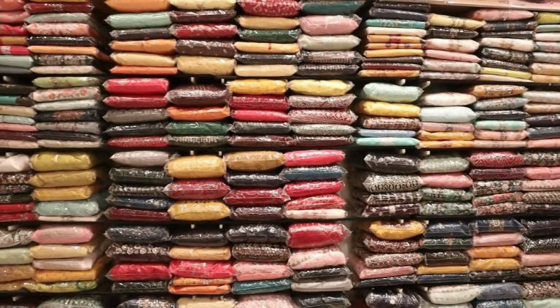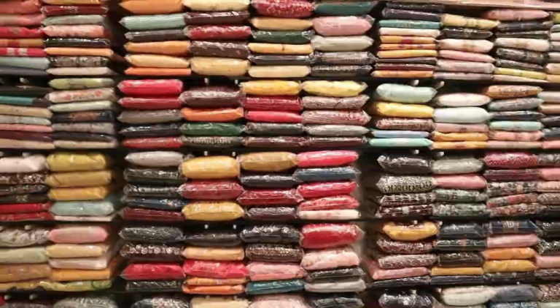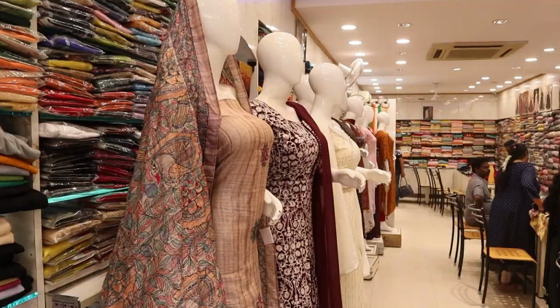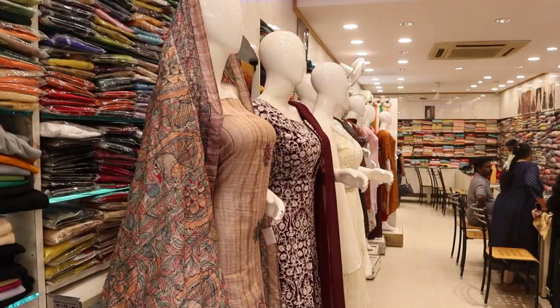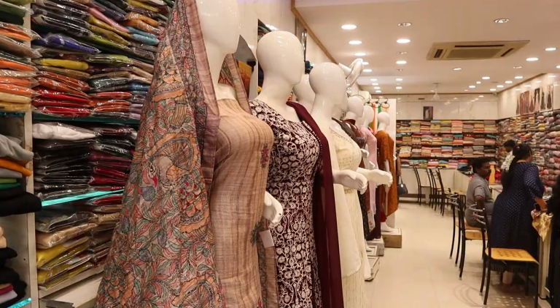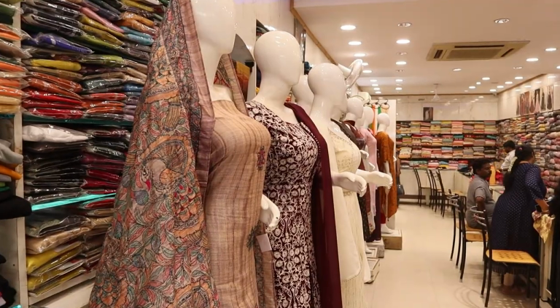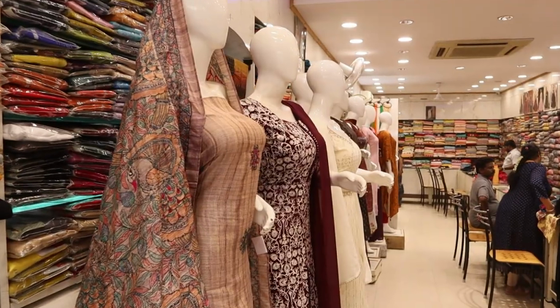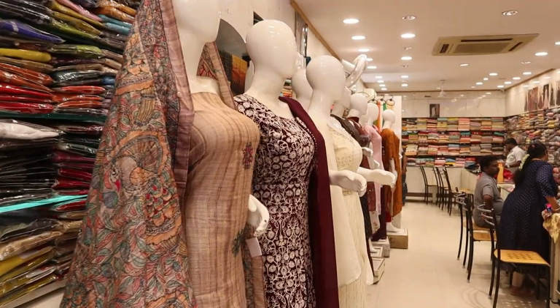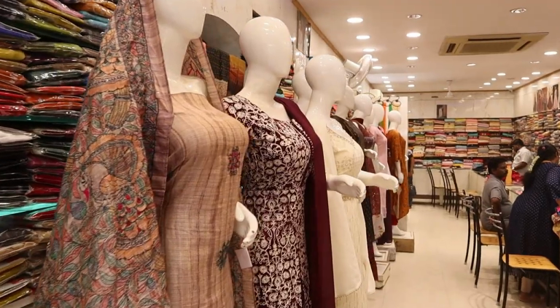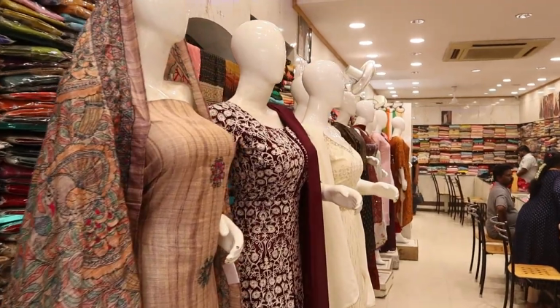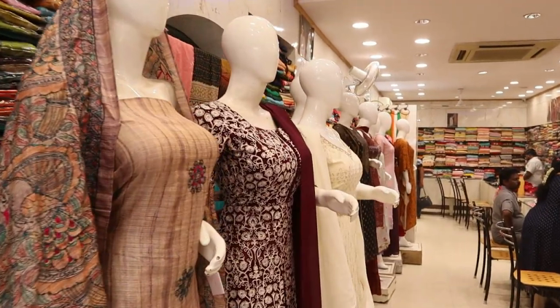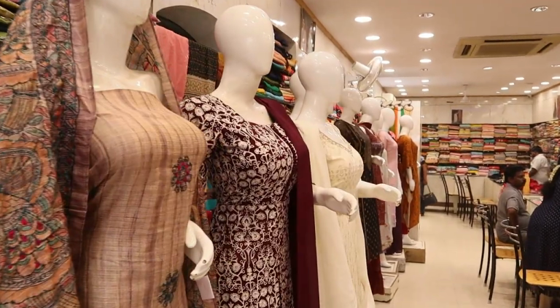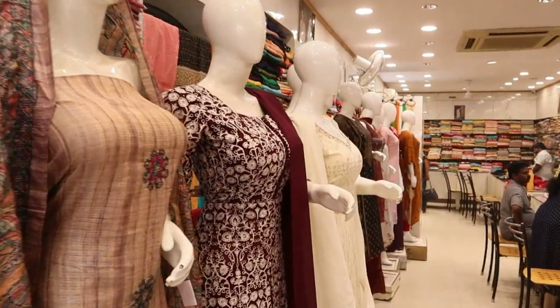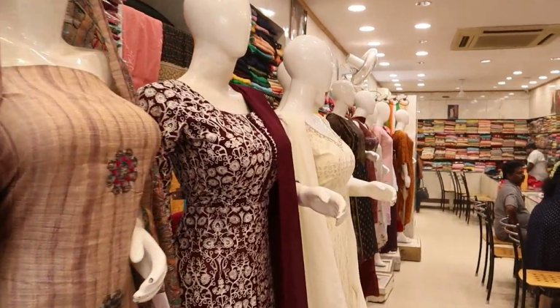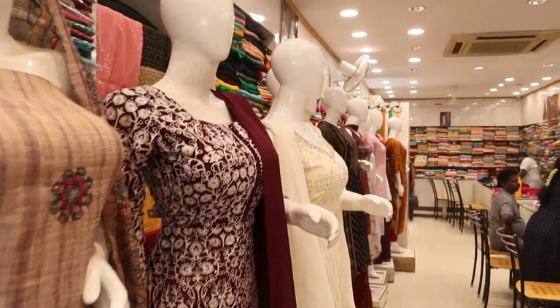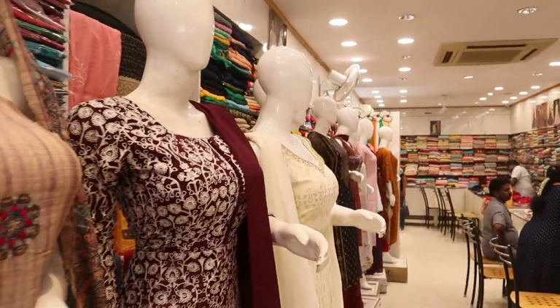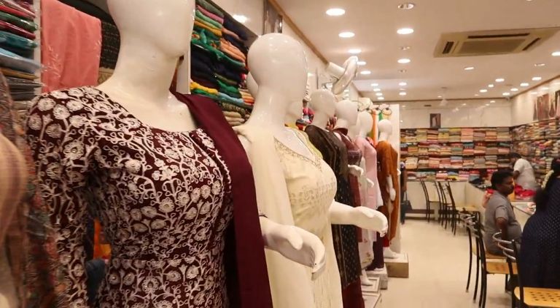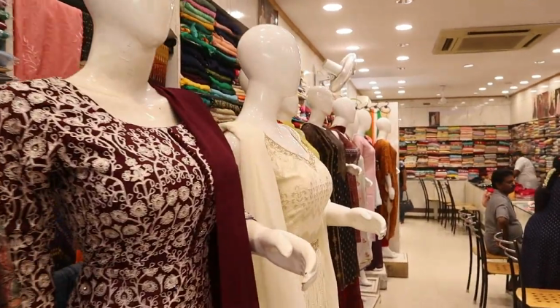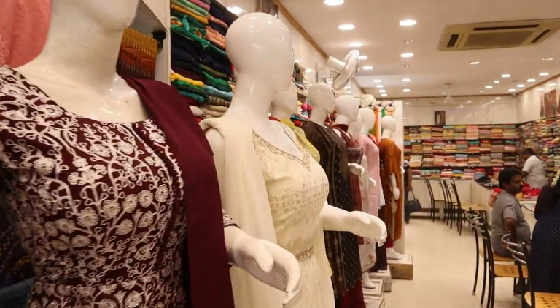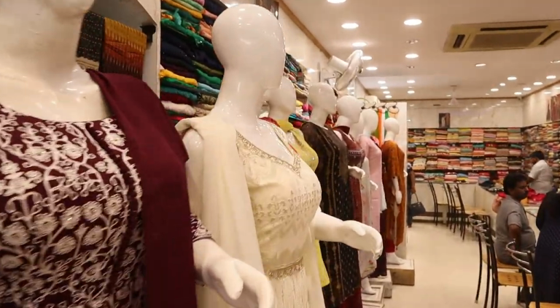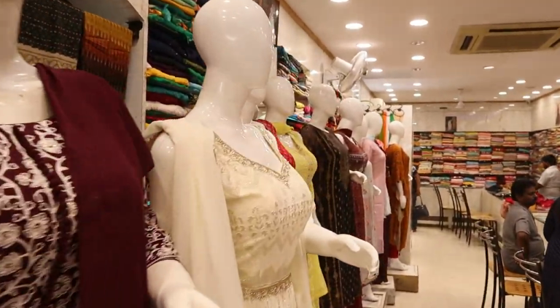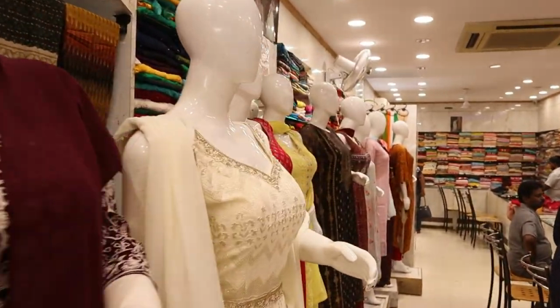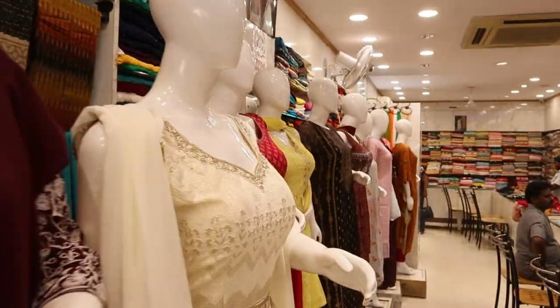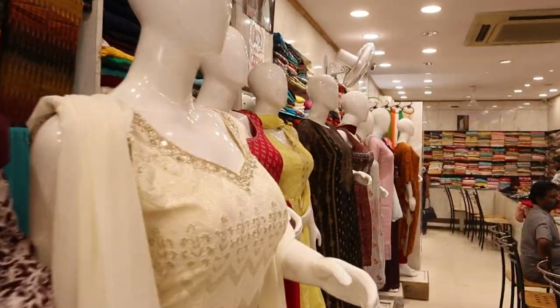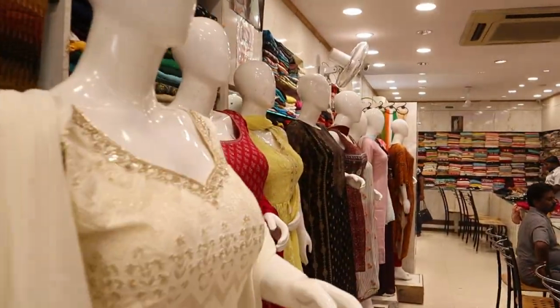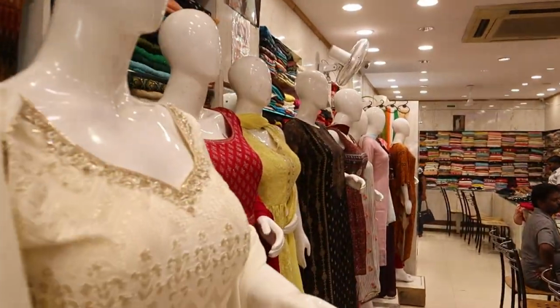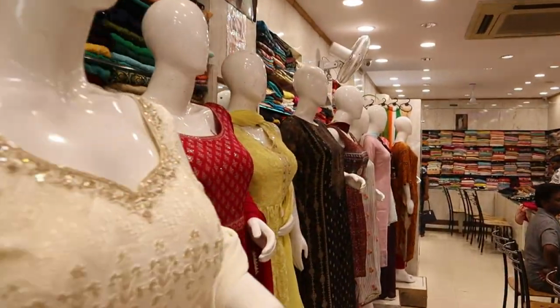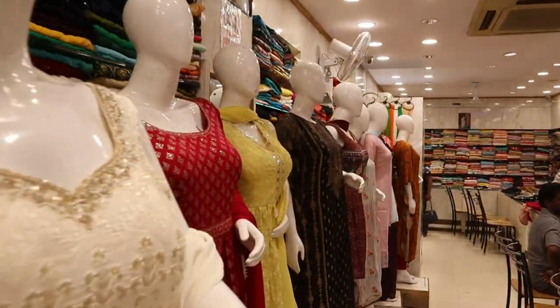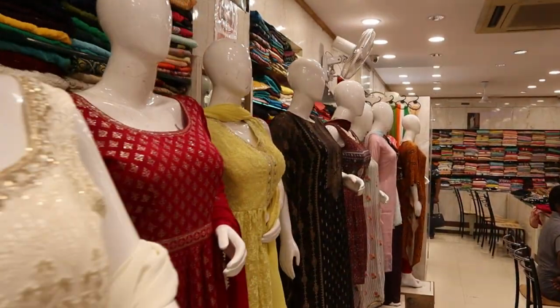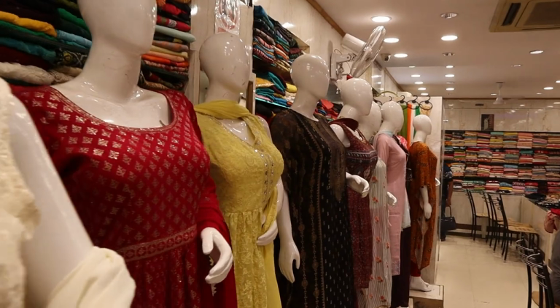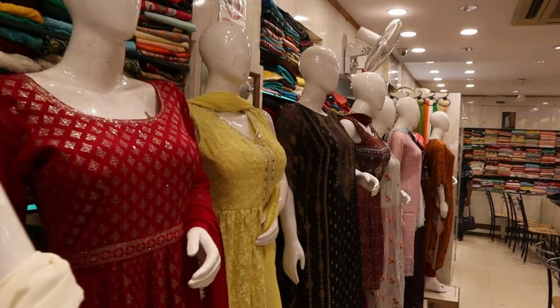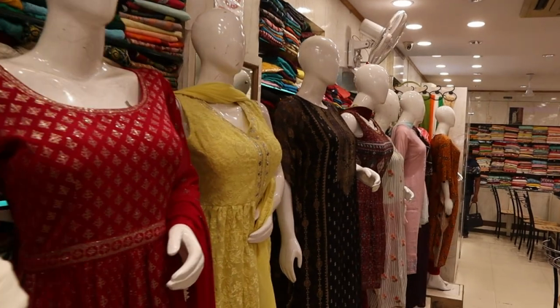If you have a stitching facility, you can stitch it and send it in the courier. If you have a master tailor, you can check it out.